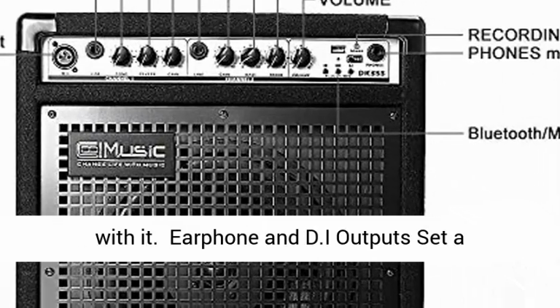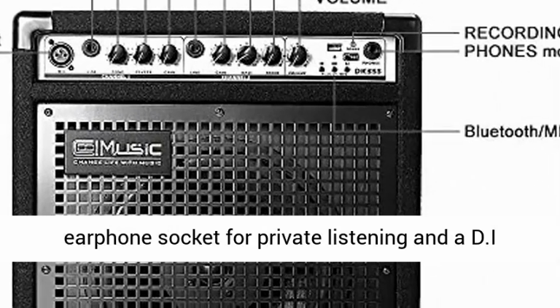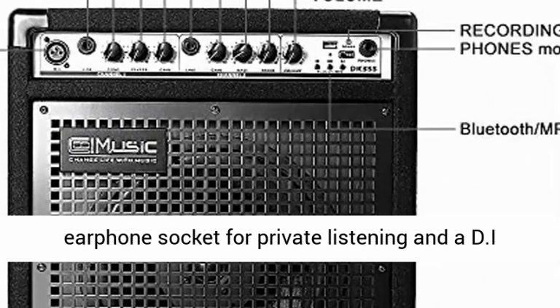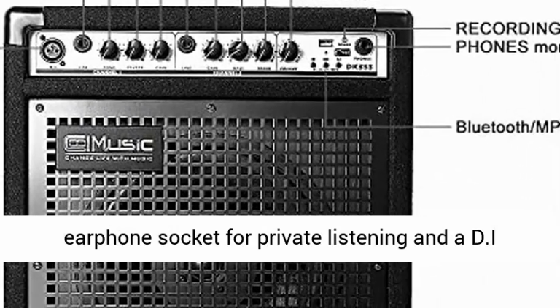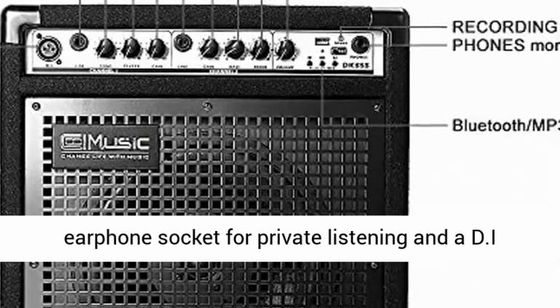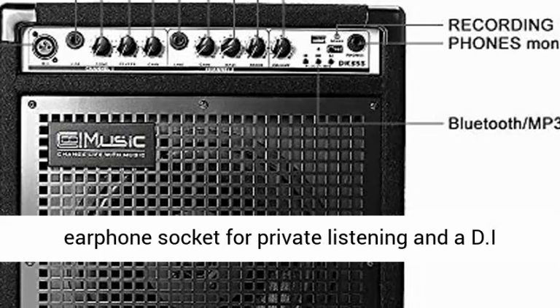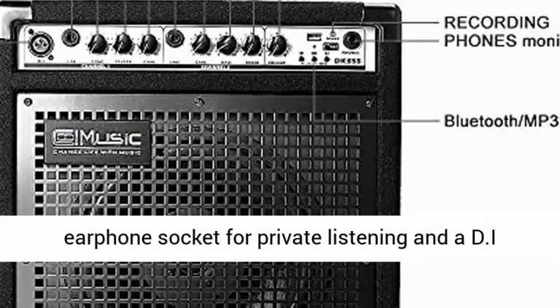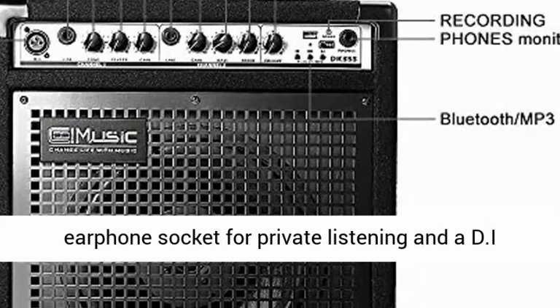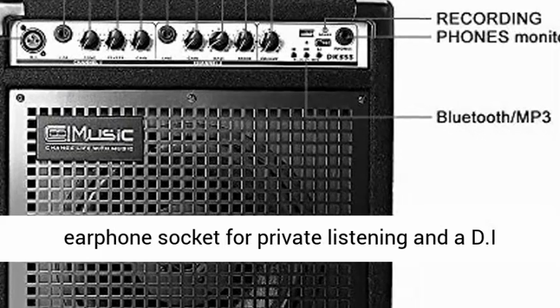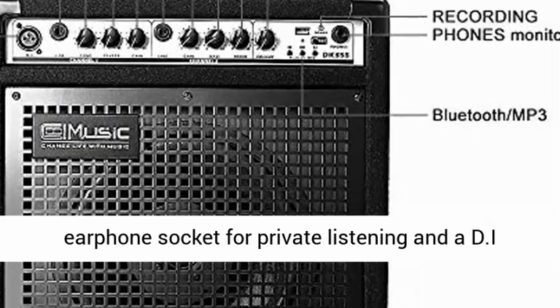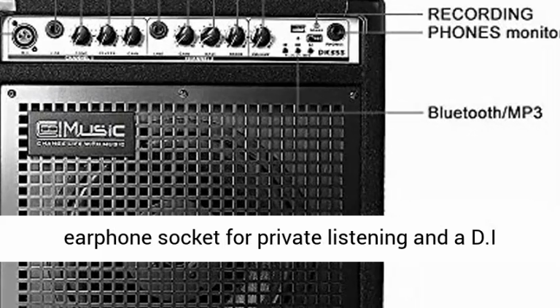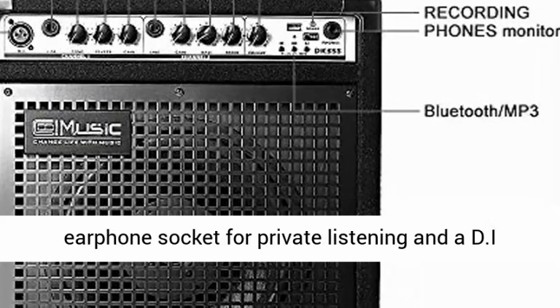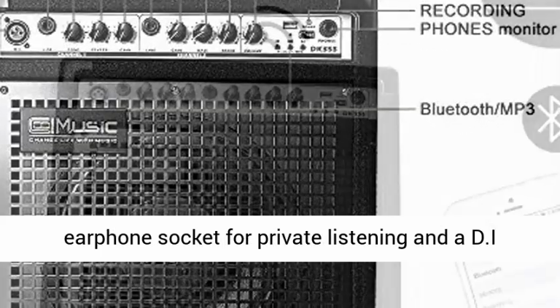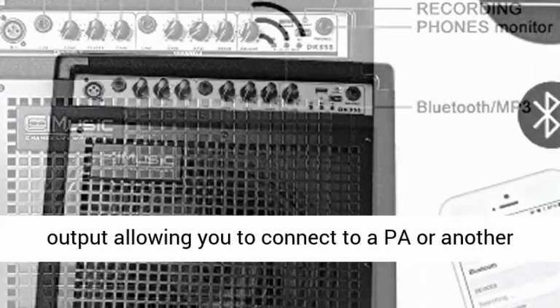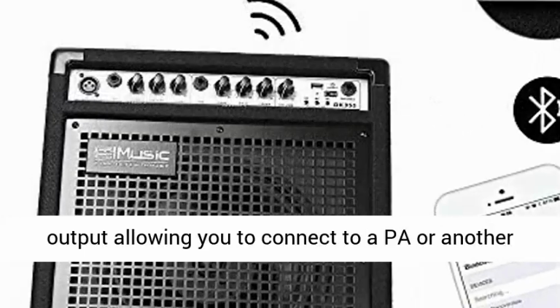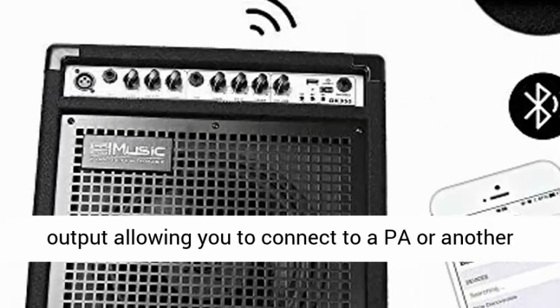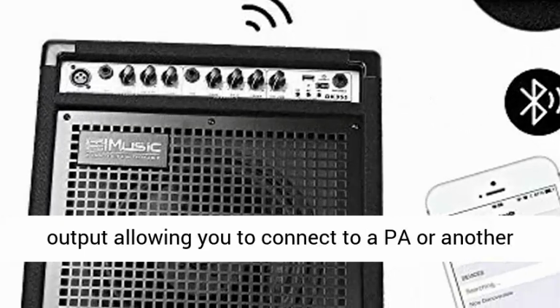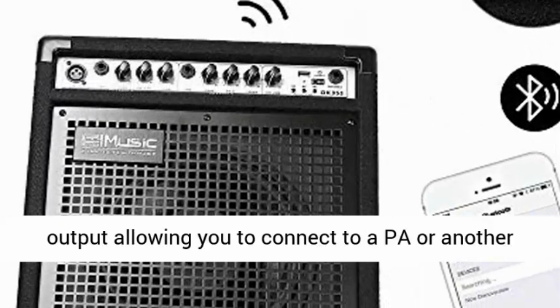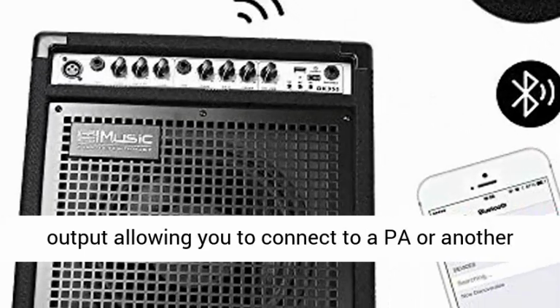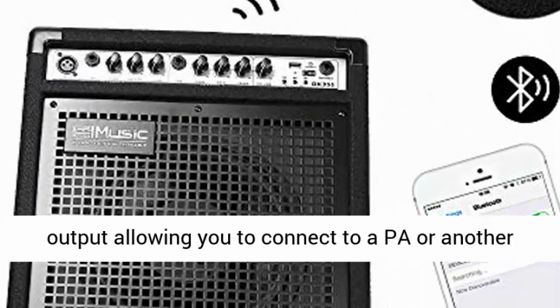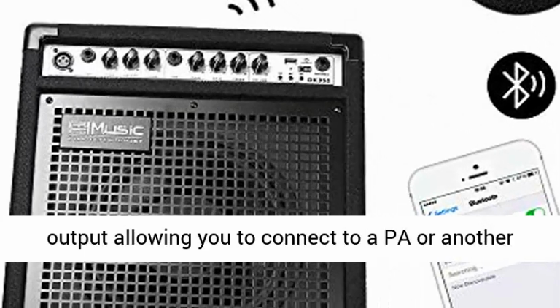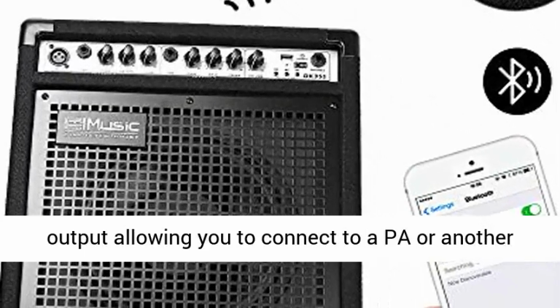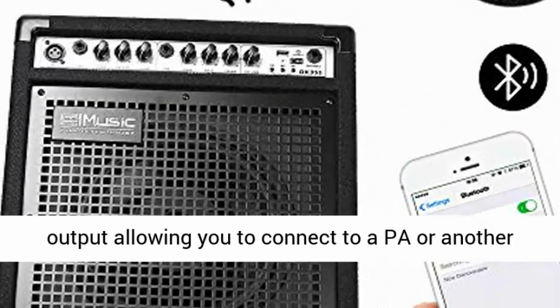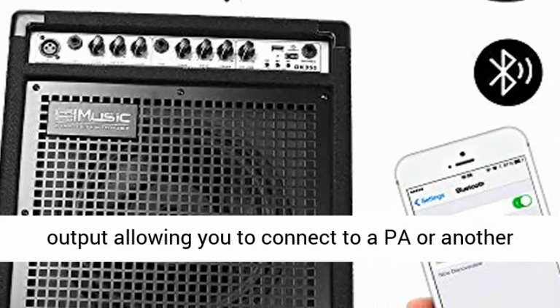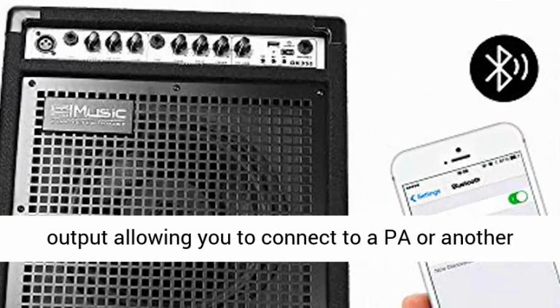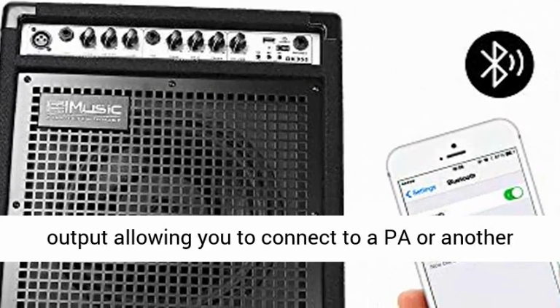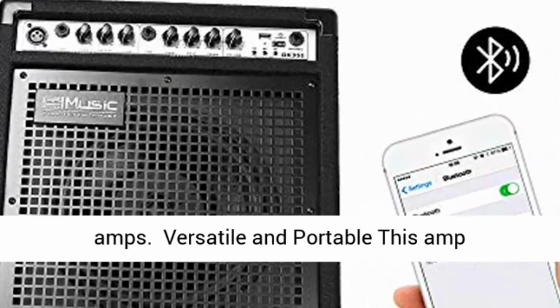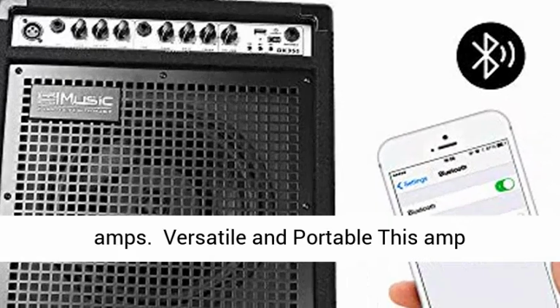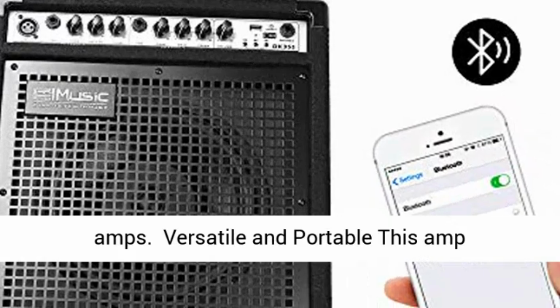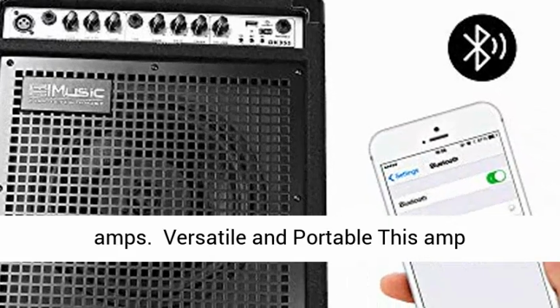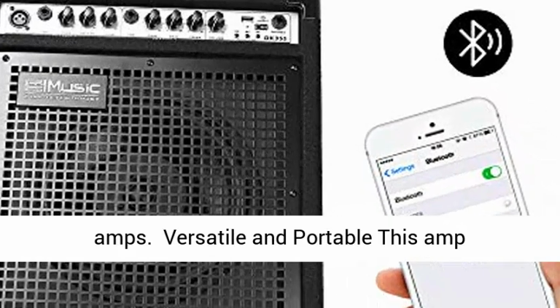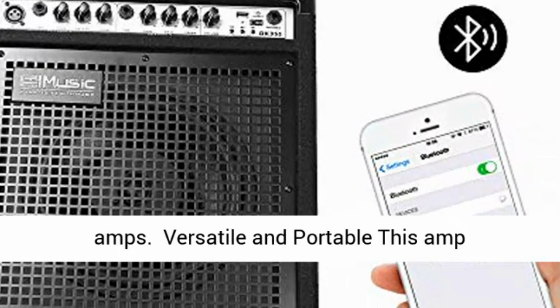Earphone and DI output: a set of earphone socket for private listening, and a DI output allowing you to connect to a PA or another amp.